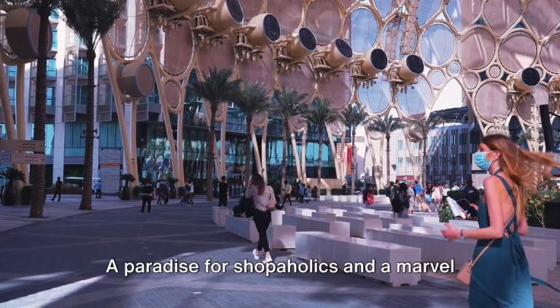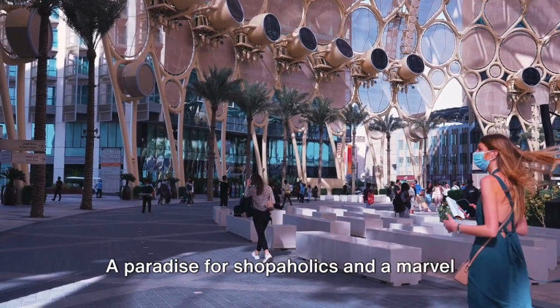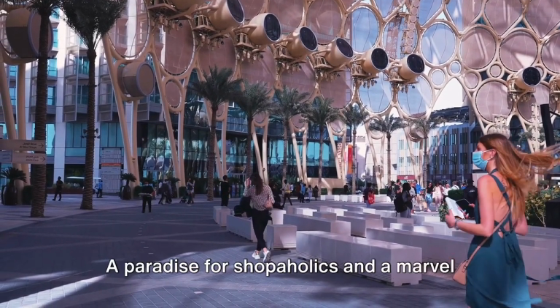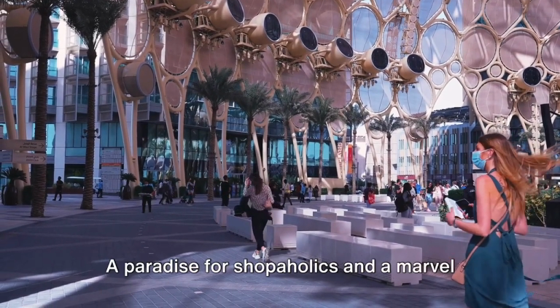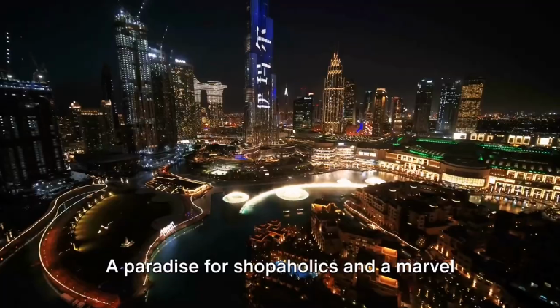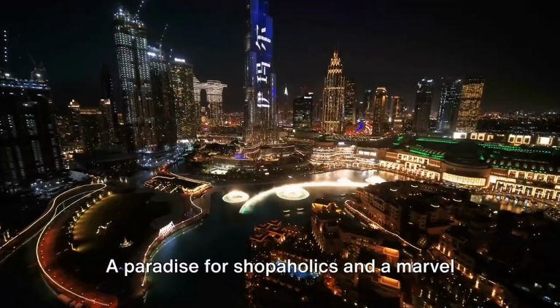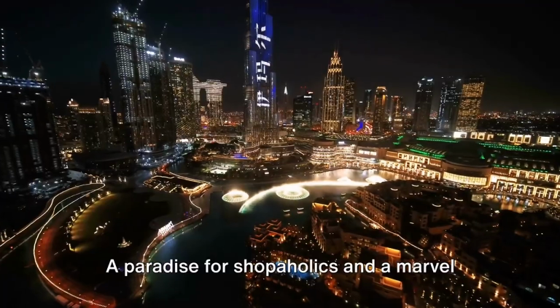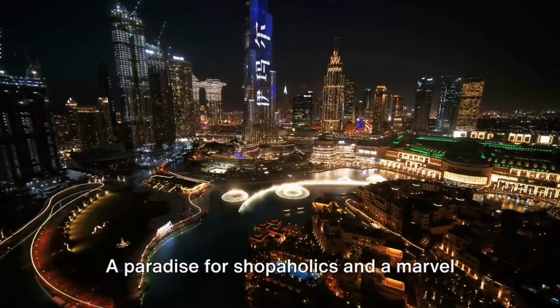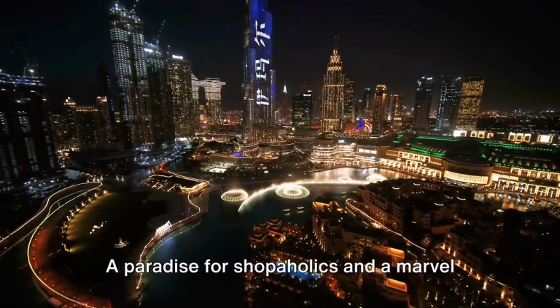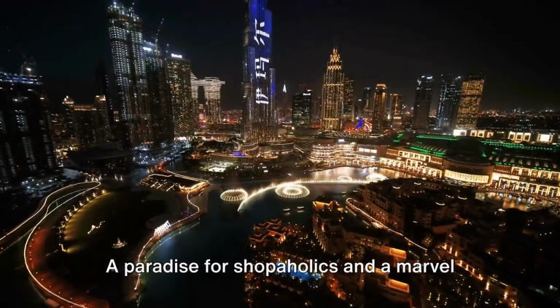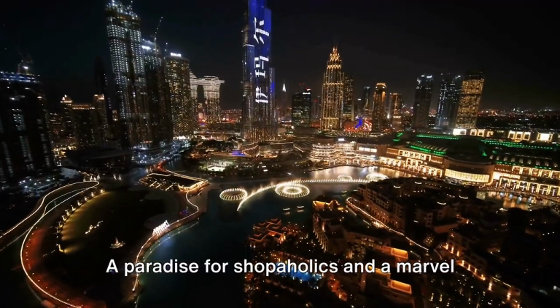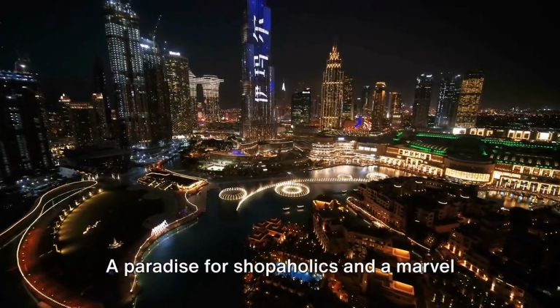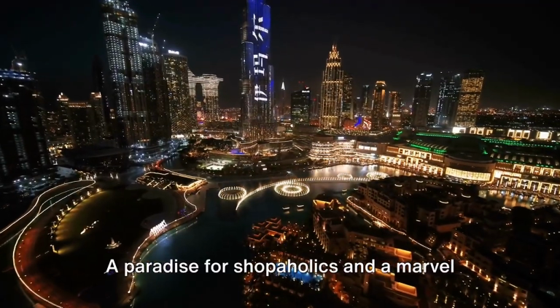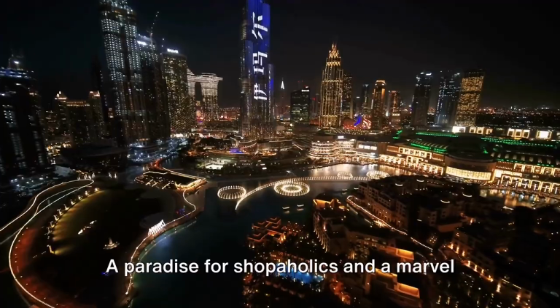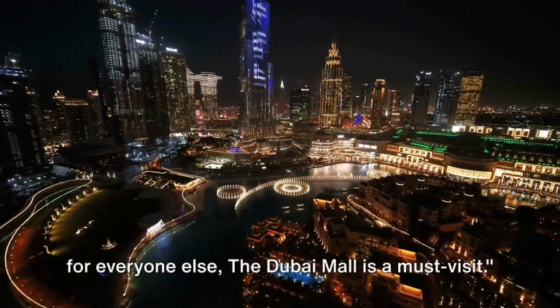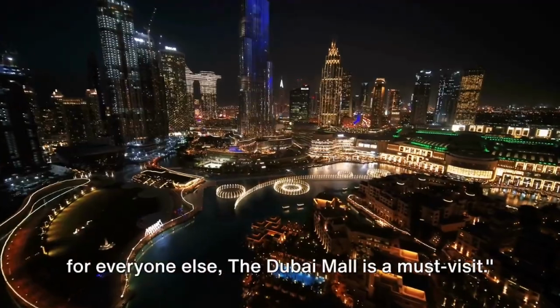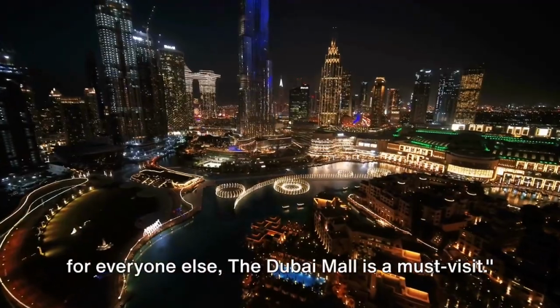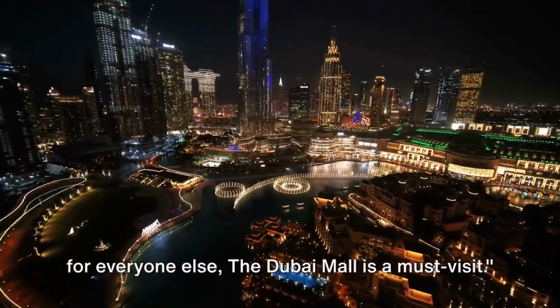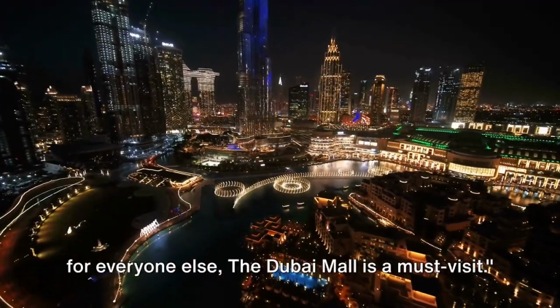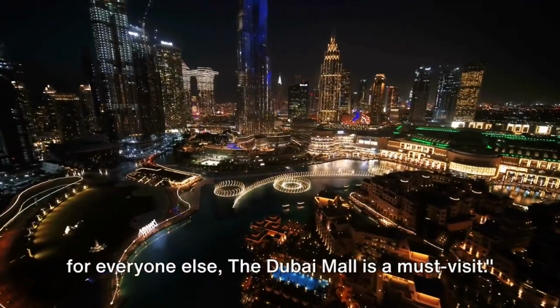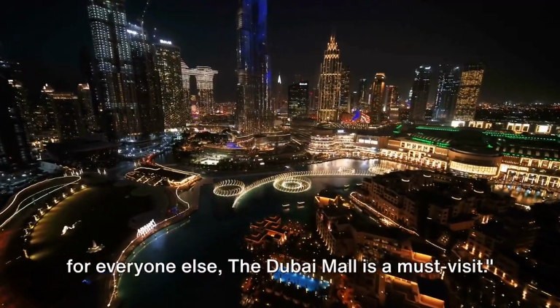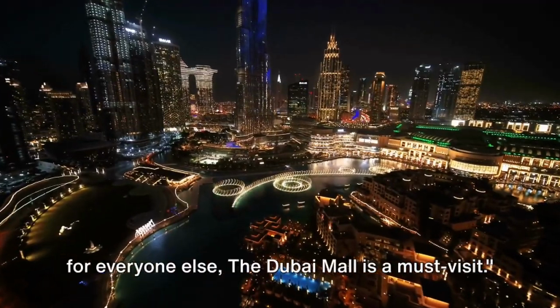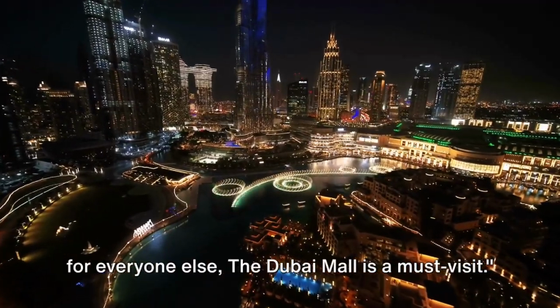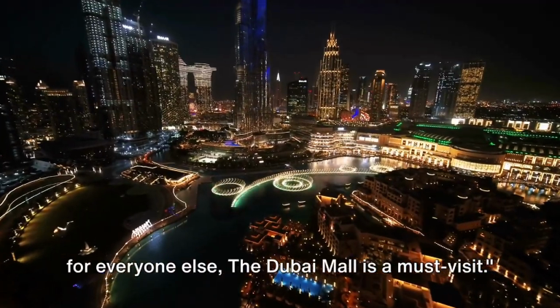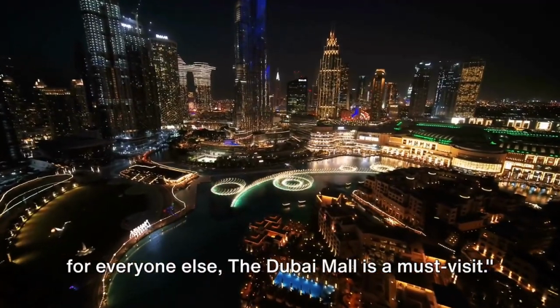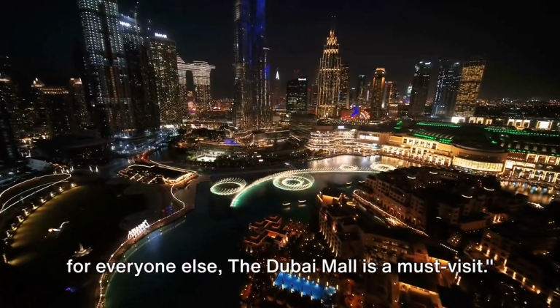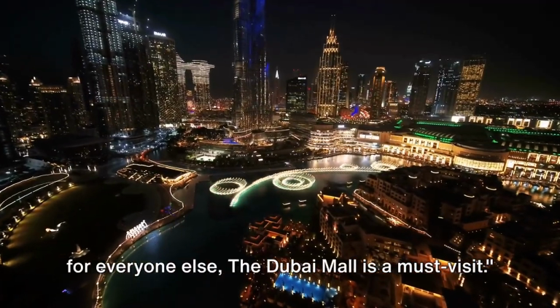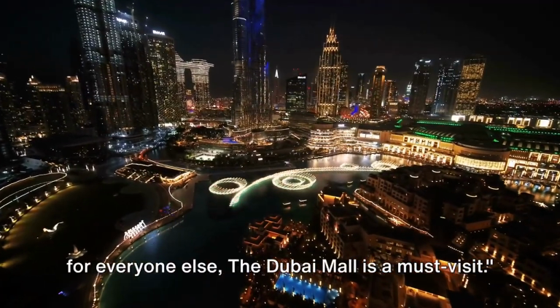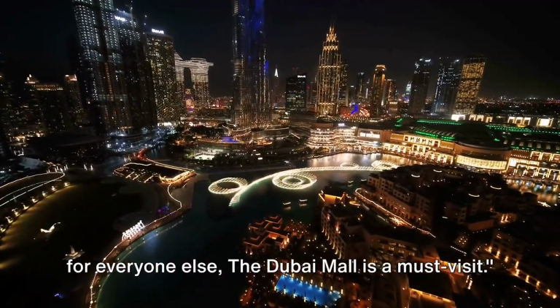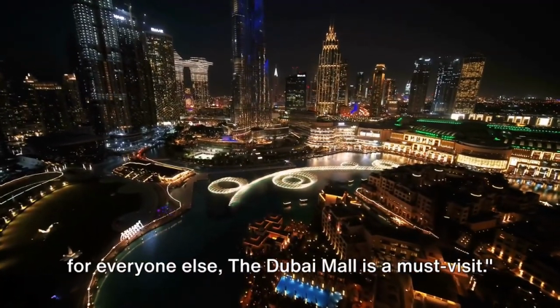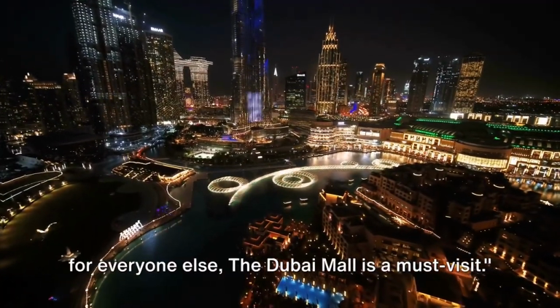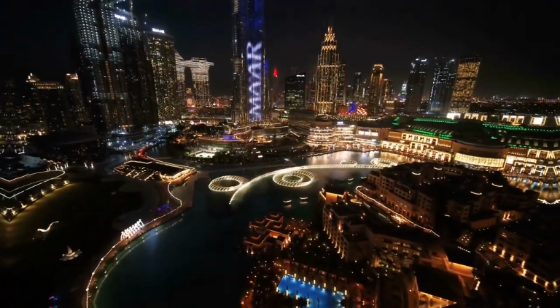A paradise for shopaholics and a marvel for everyone else, the Dubai Mall is a must visit.